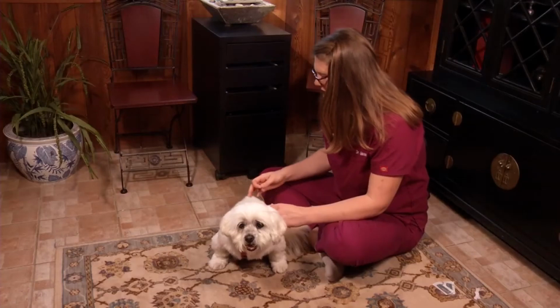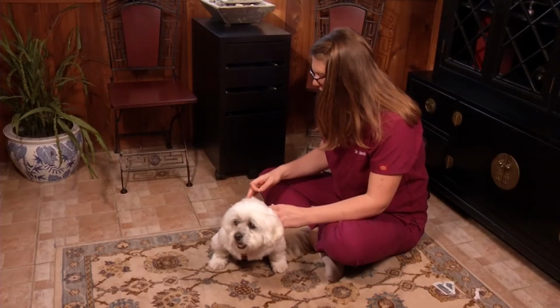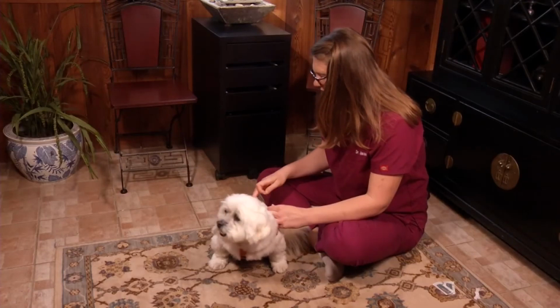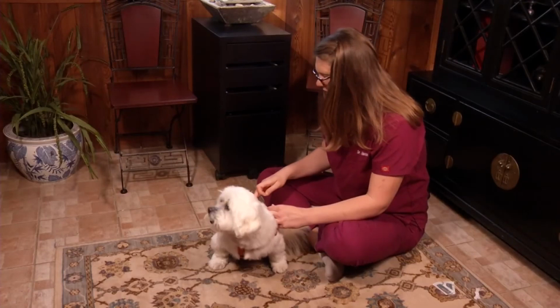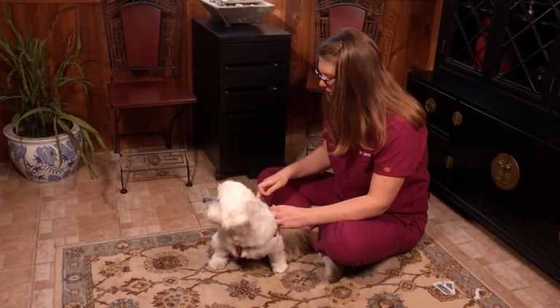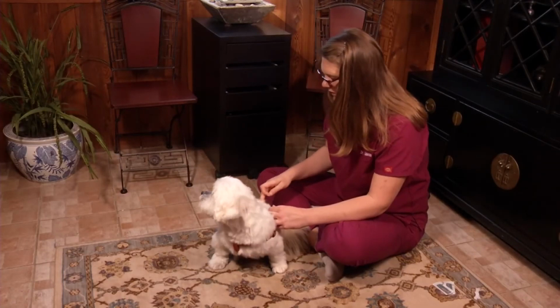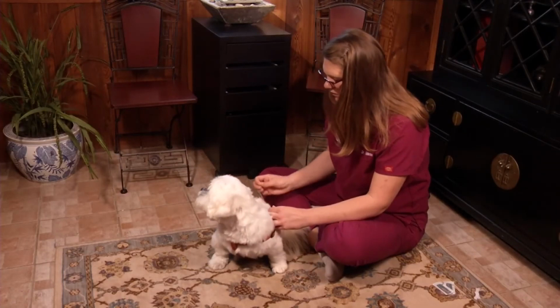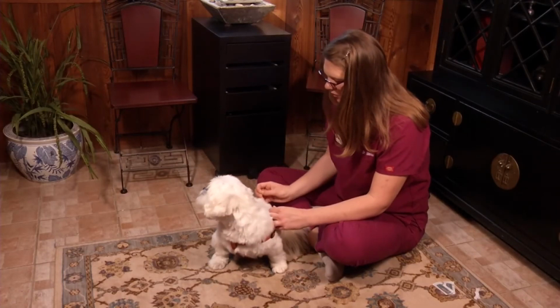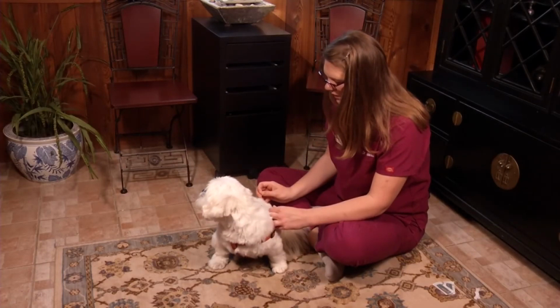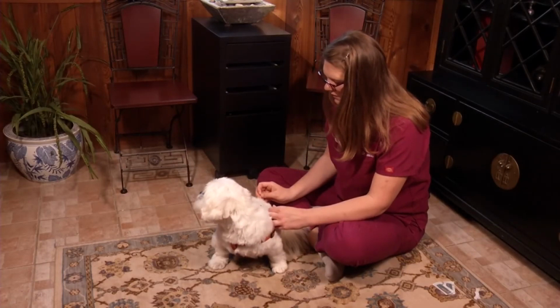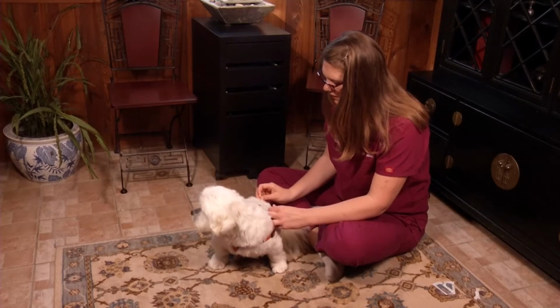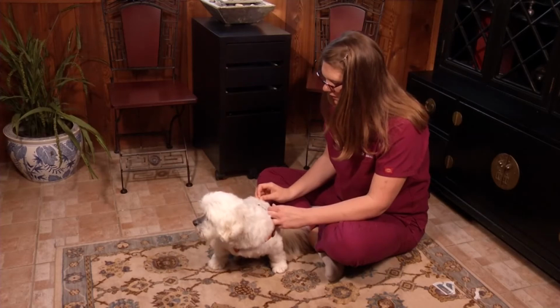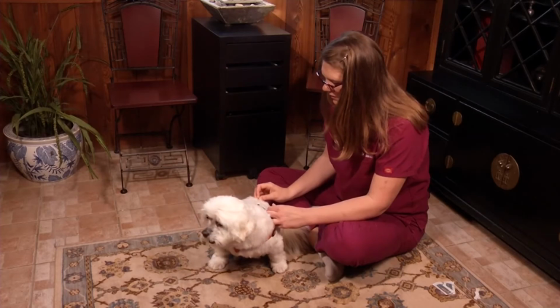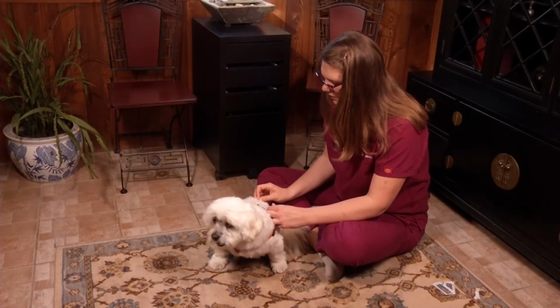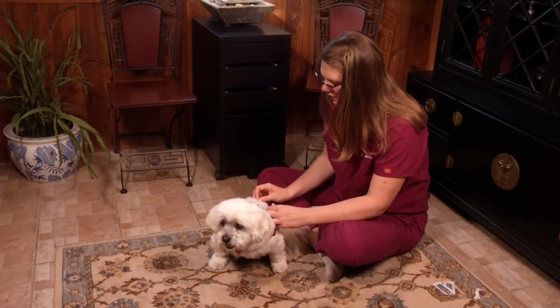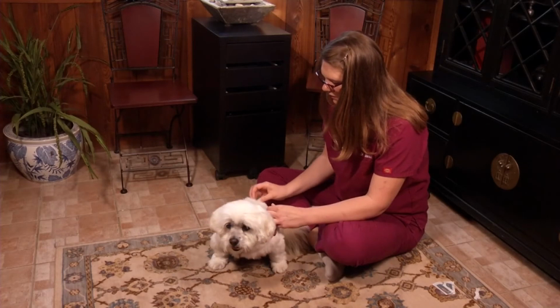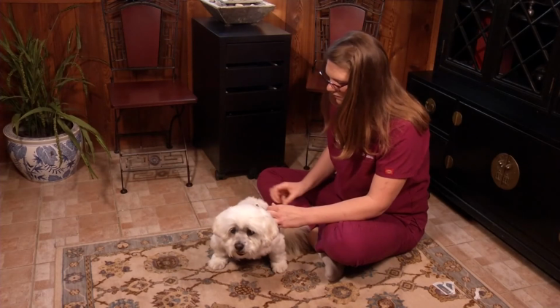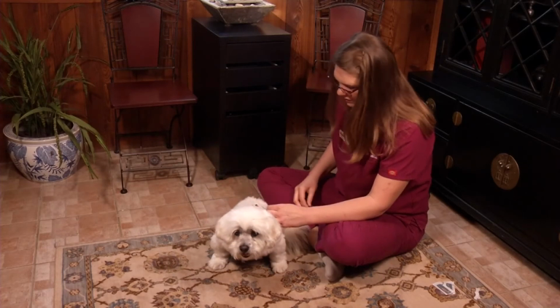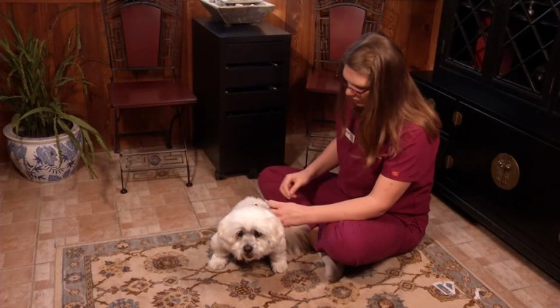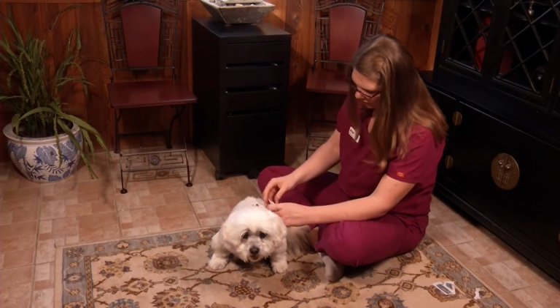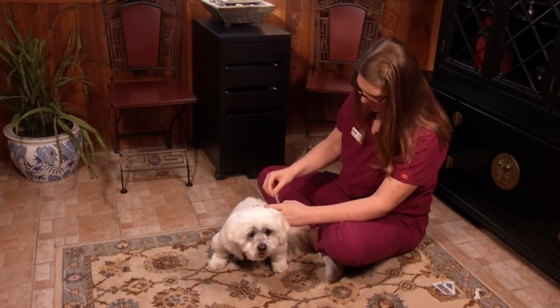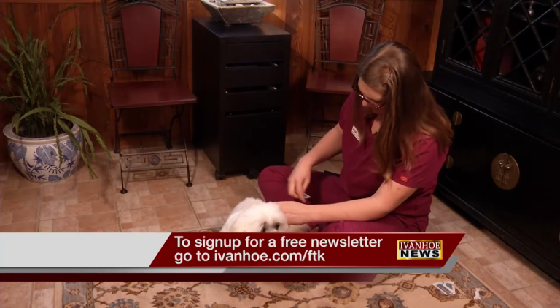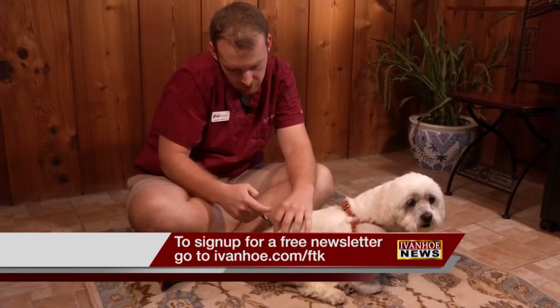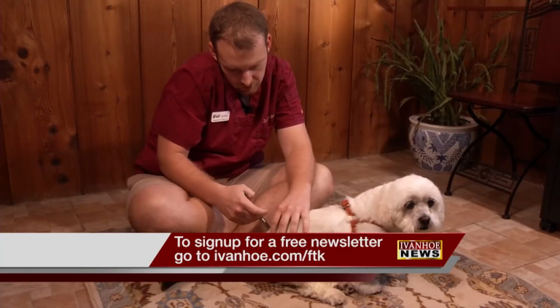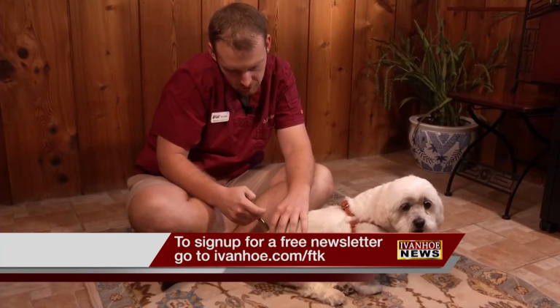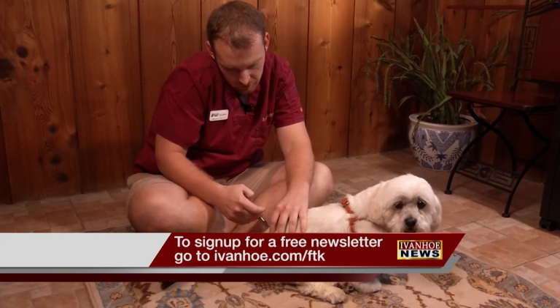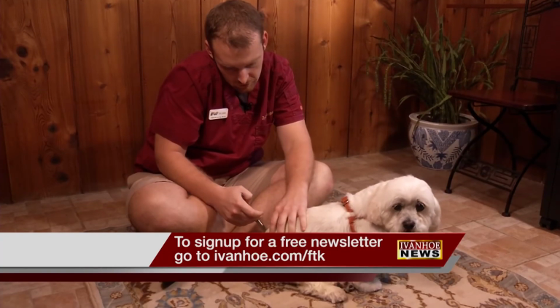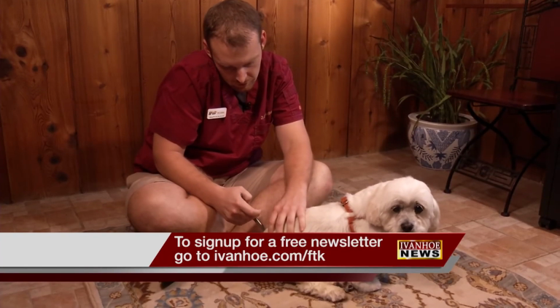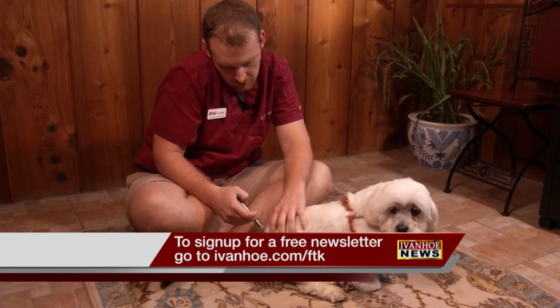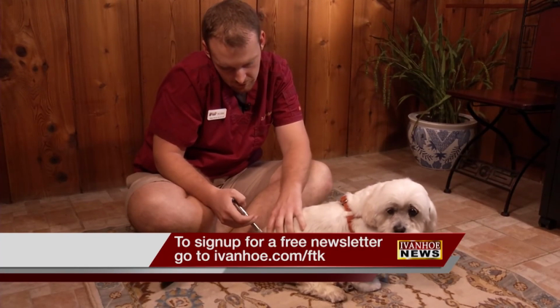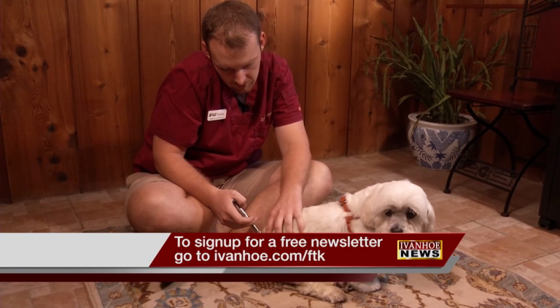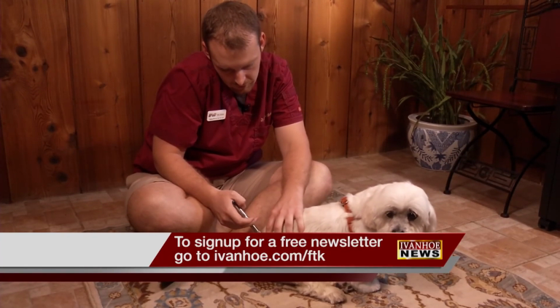Remember to always check with your veterinarian before administering any medication to your pets. I'm Jessica Sanchez reporting.